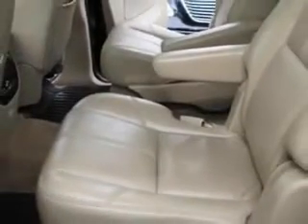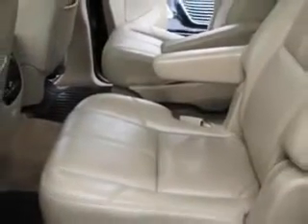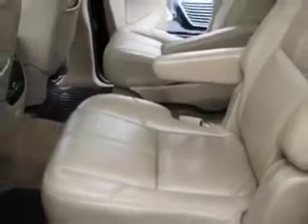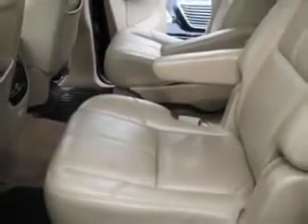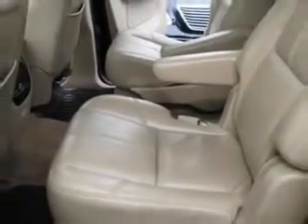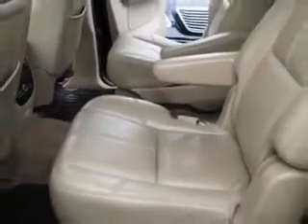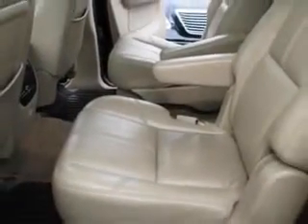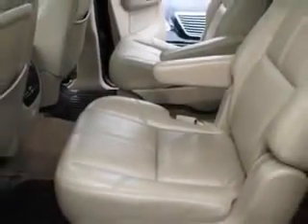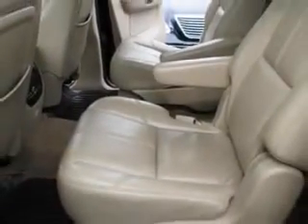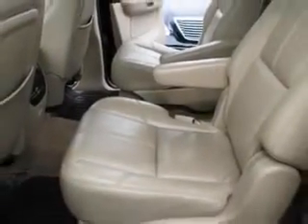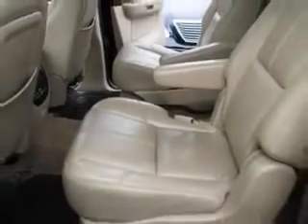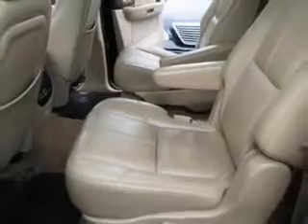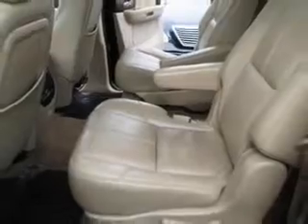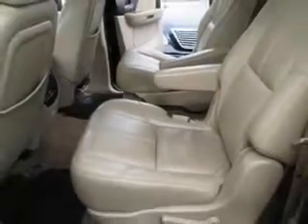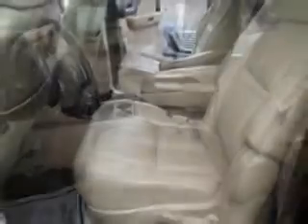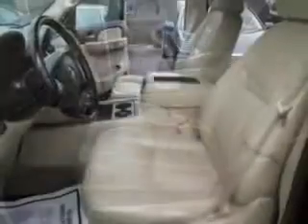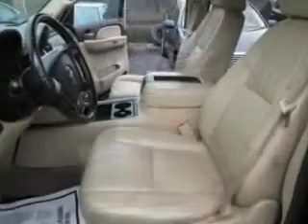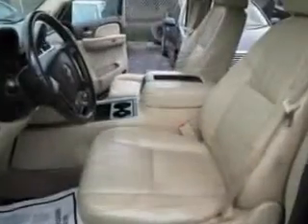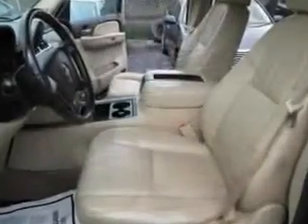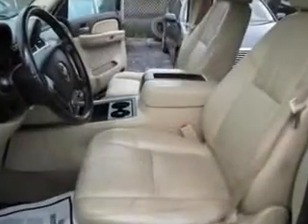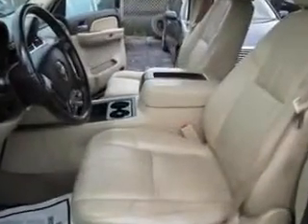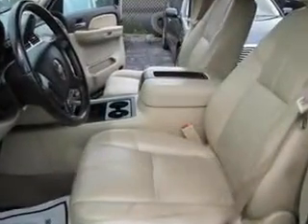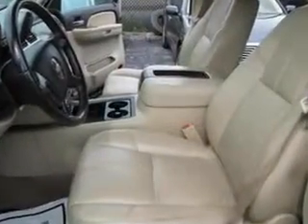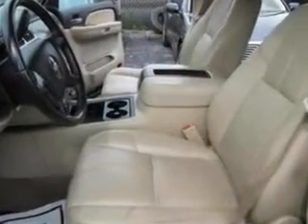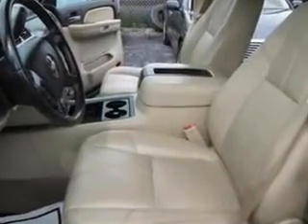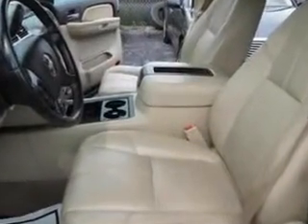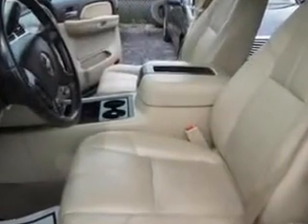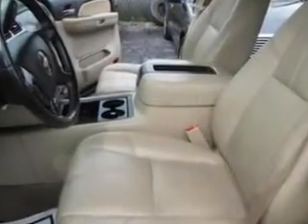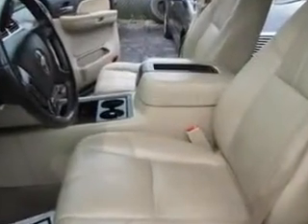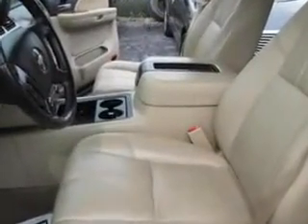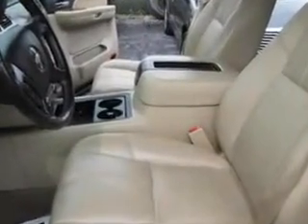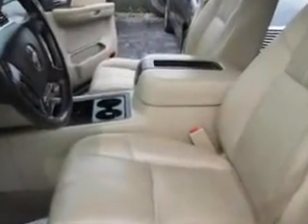Feel safe and have peace of mind in this 07 Chevrolet Suburban. See us at Buyer's Zone Incorporated today.